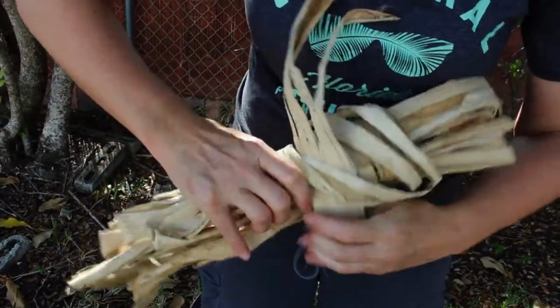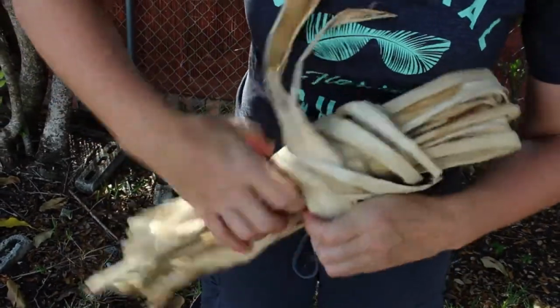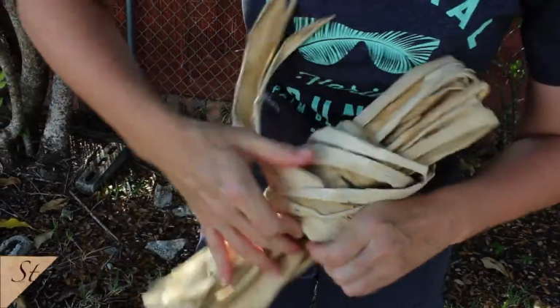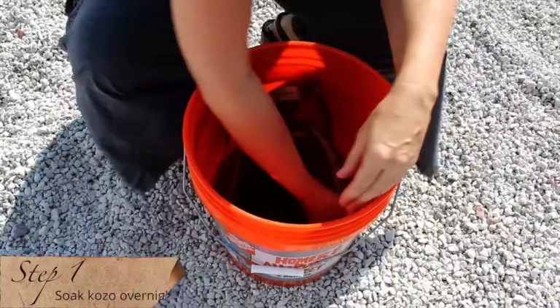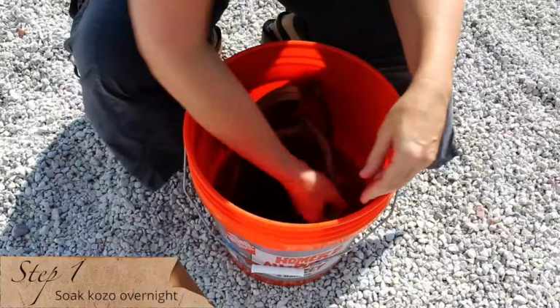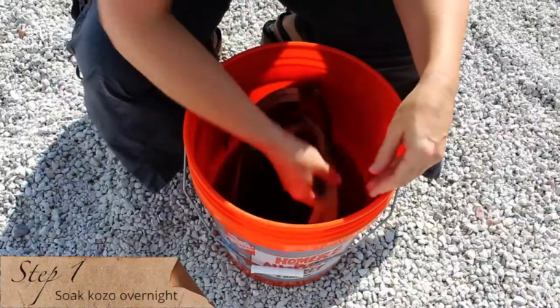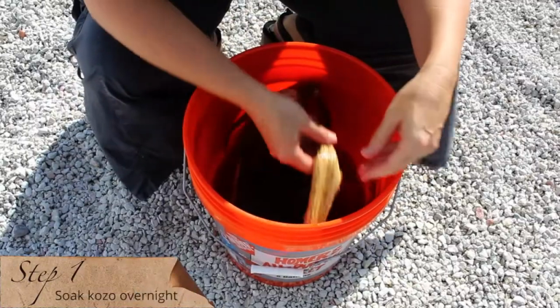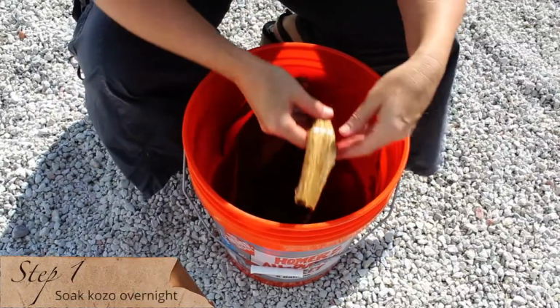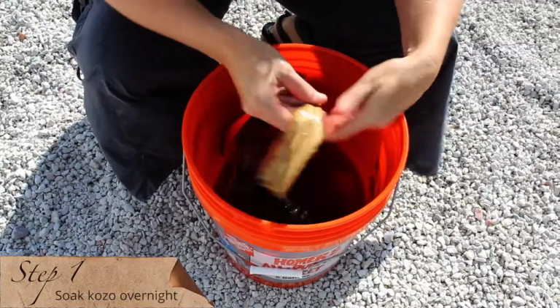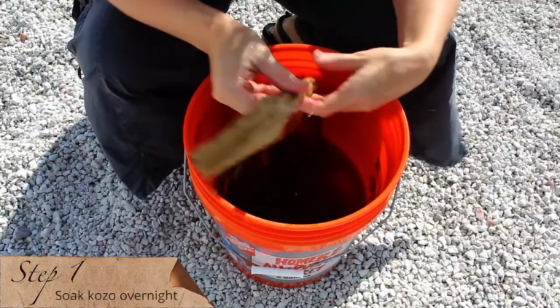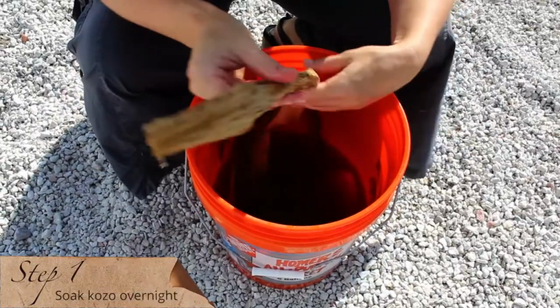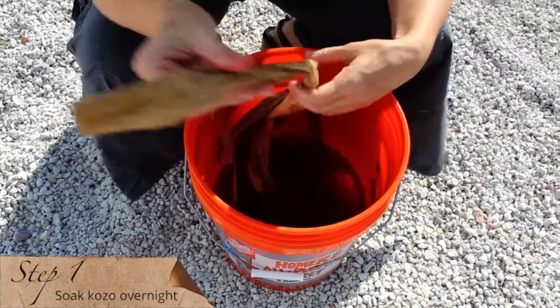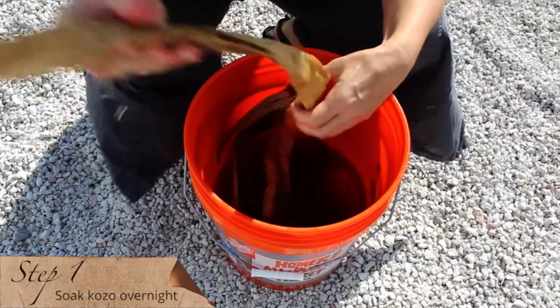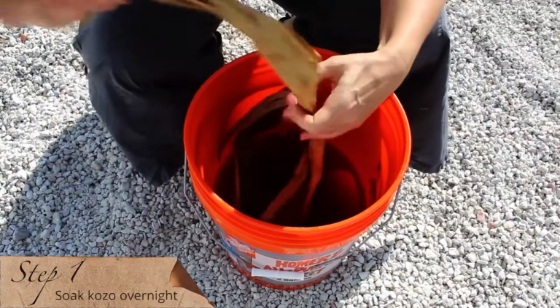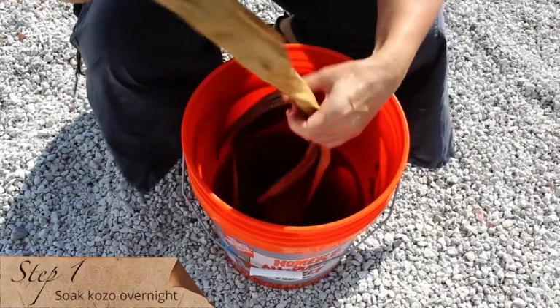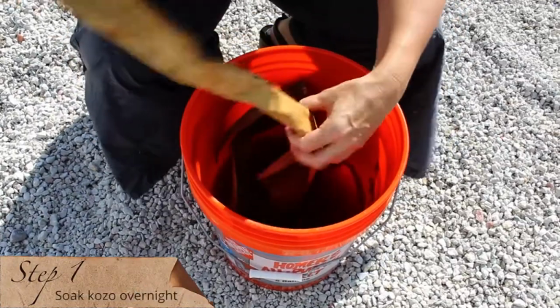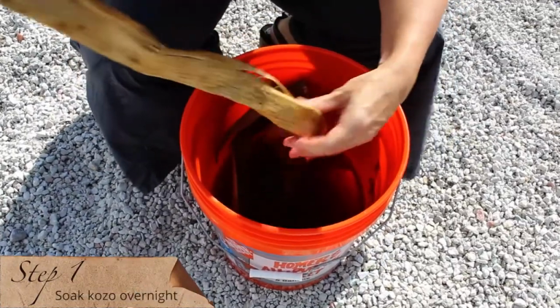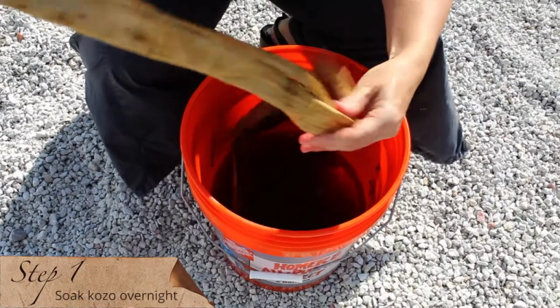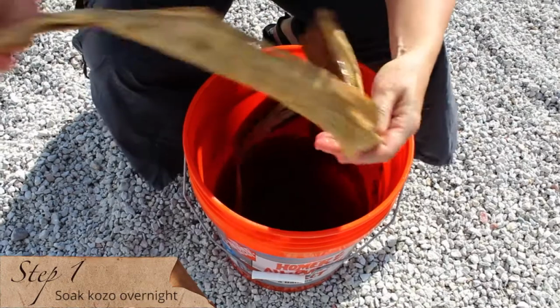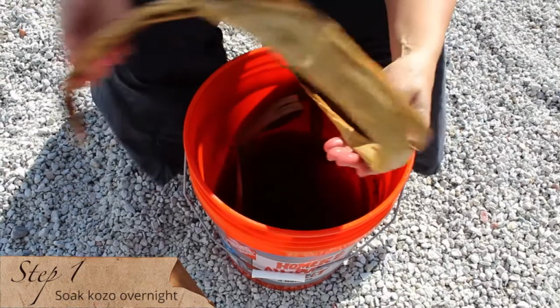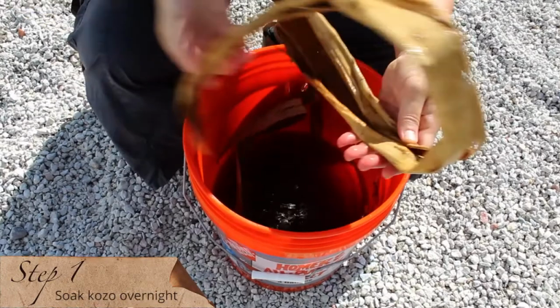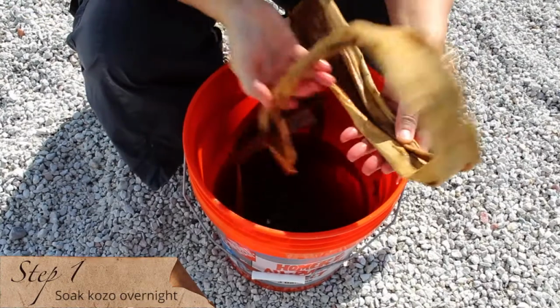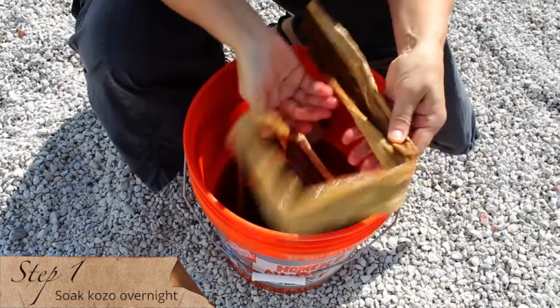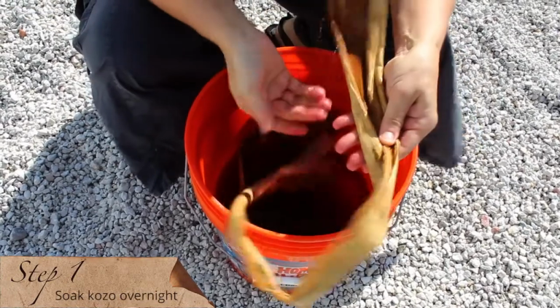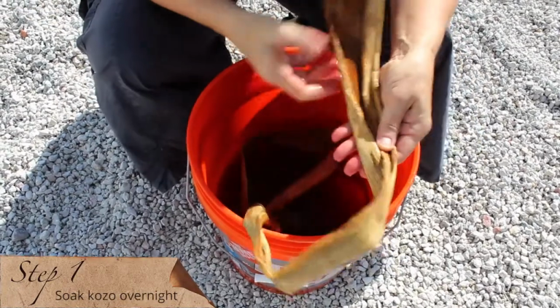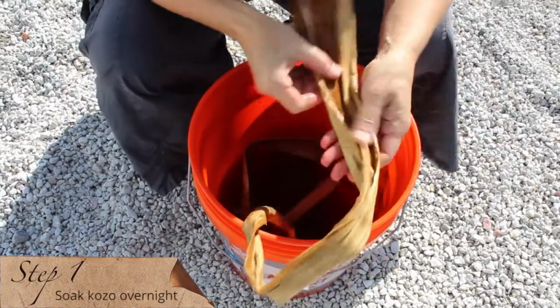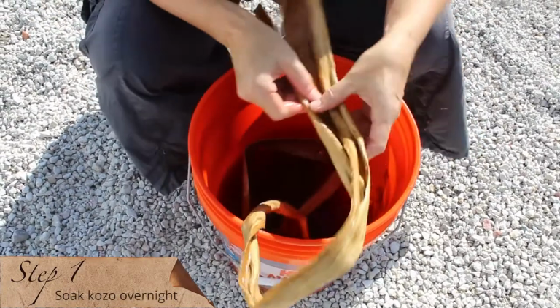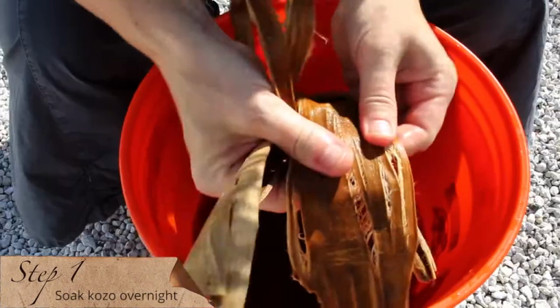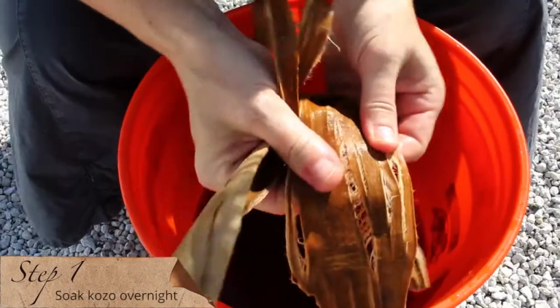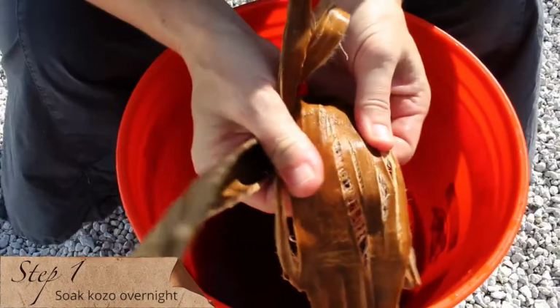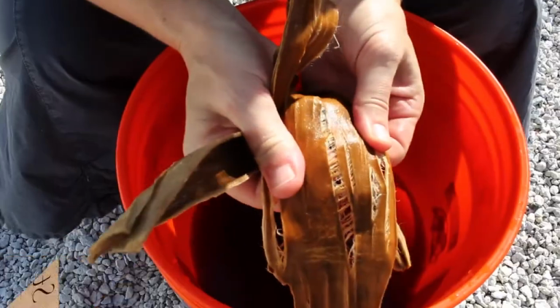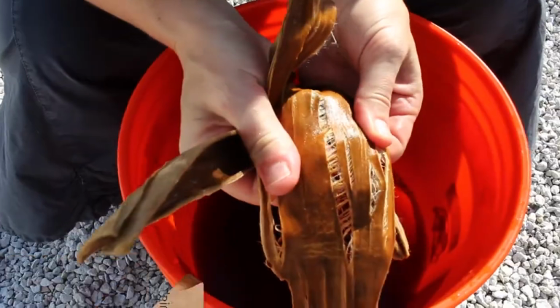Step one. The fiber is soaked overnight in preparation for cooking.